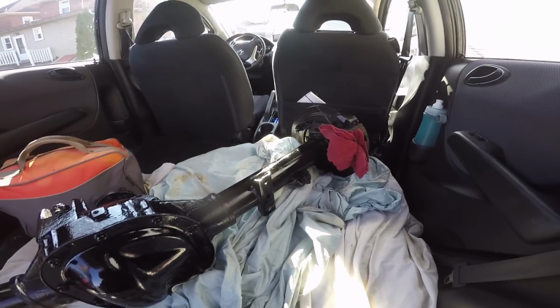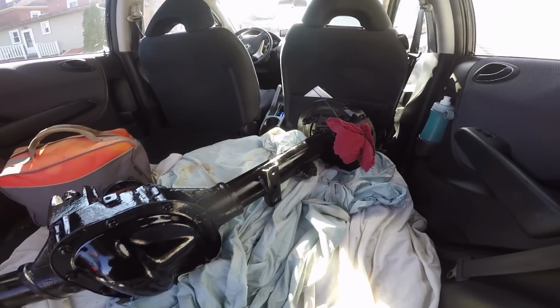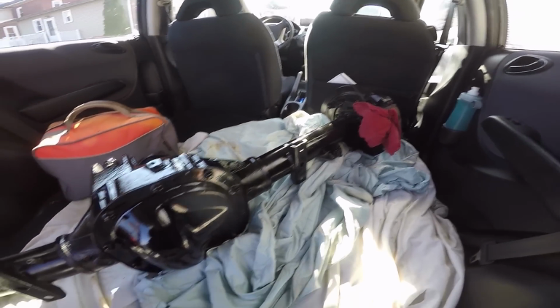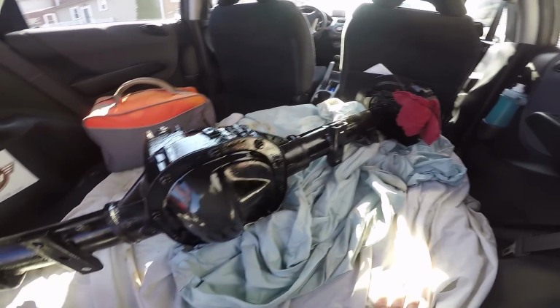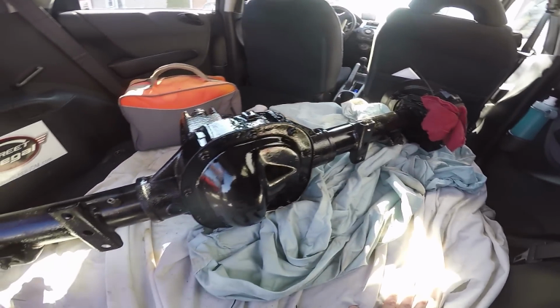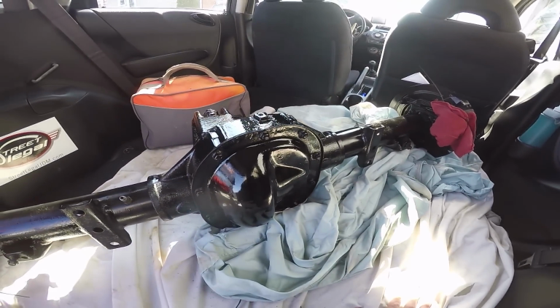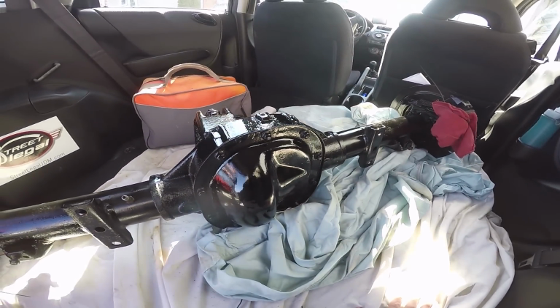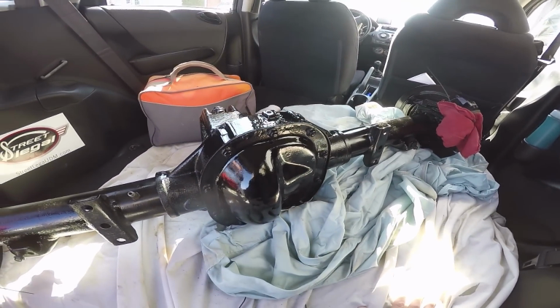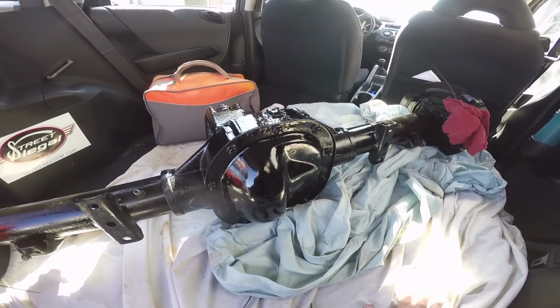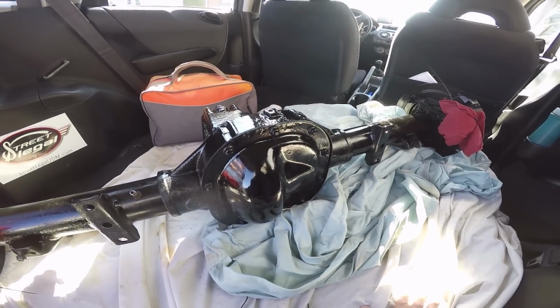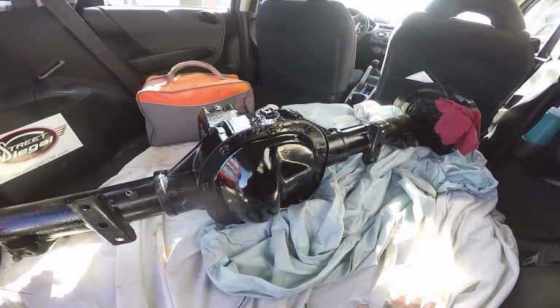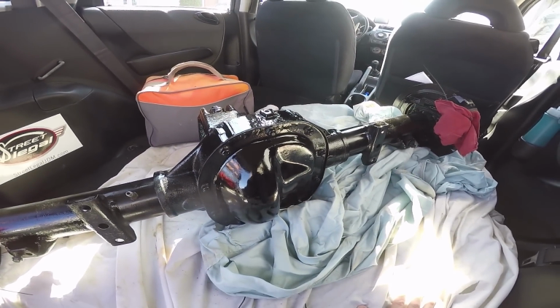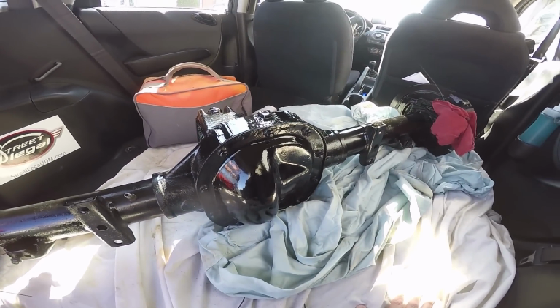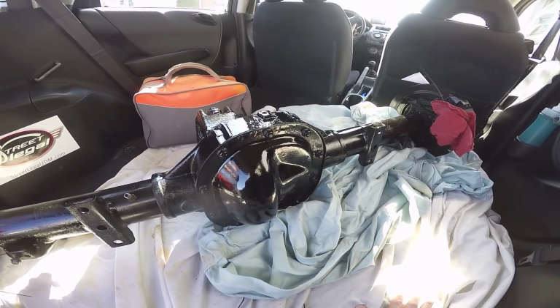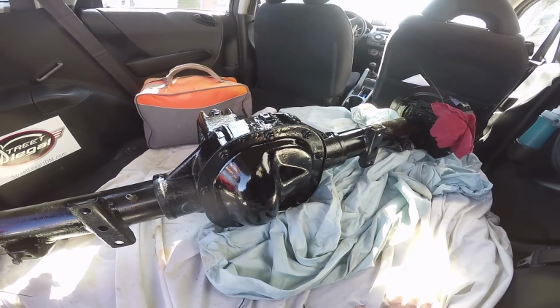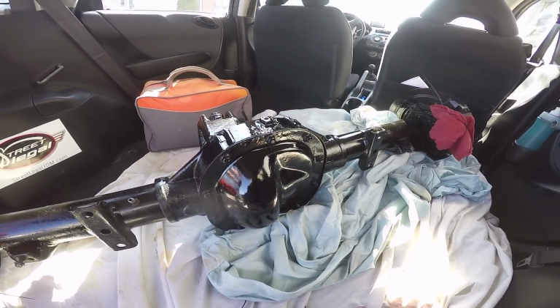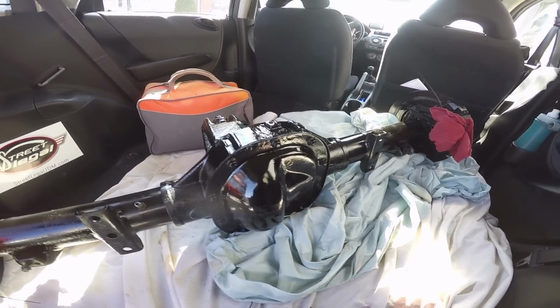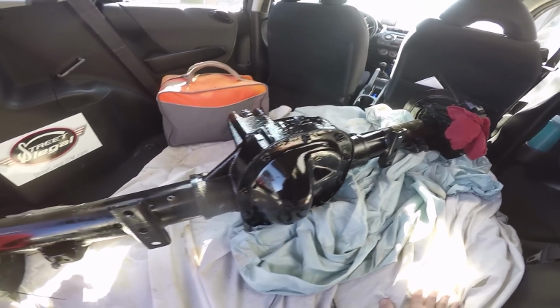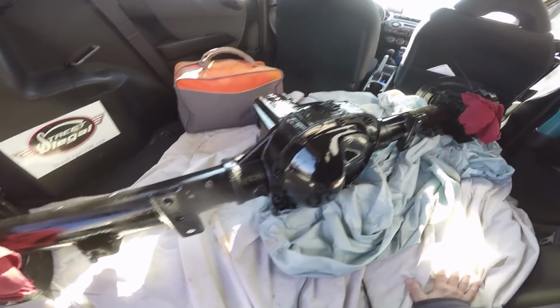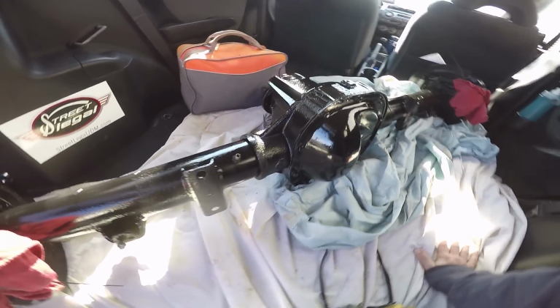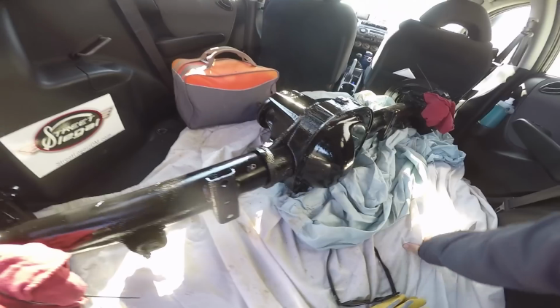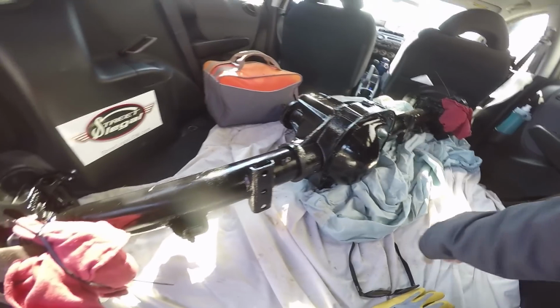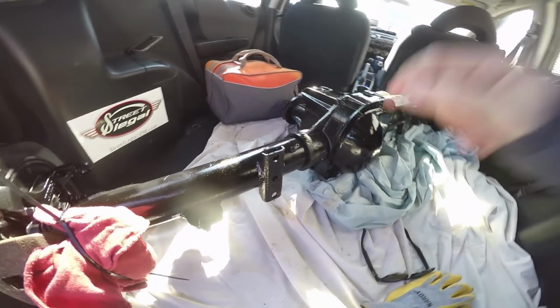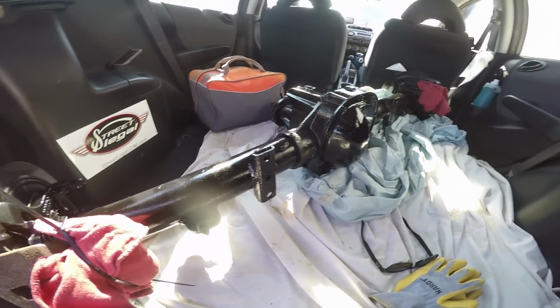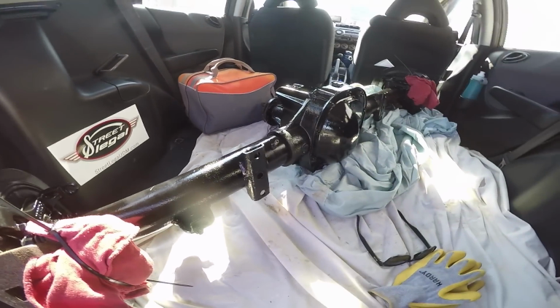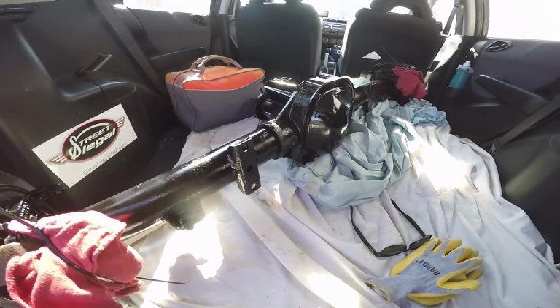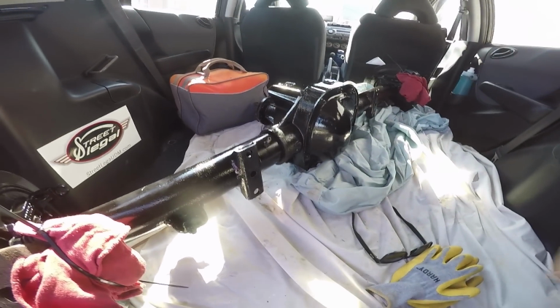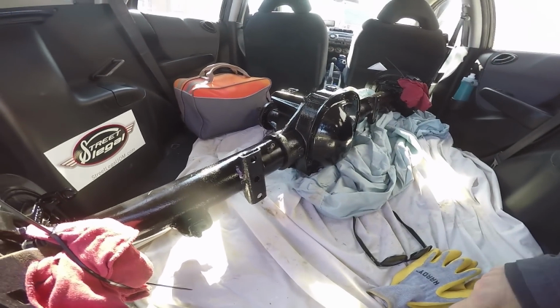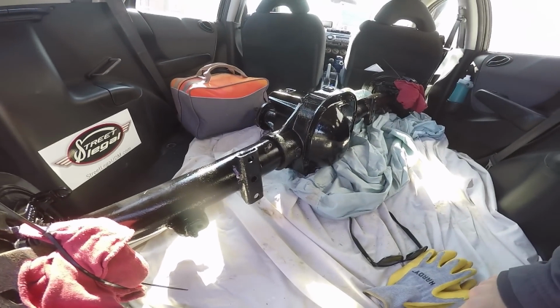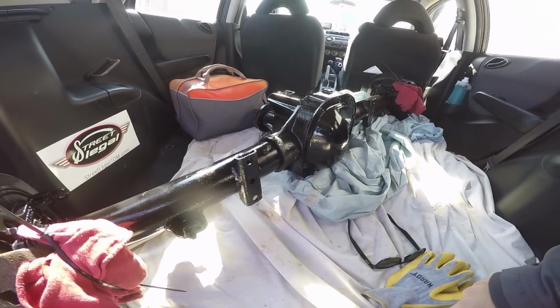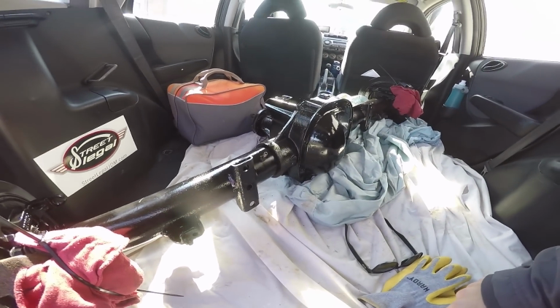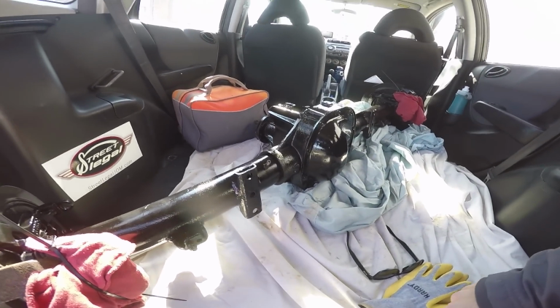GM also had the GovLock, which was a mechanical locker. That was originally for government contract vehicles.